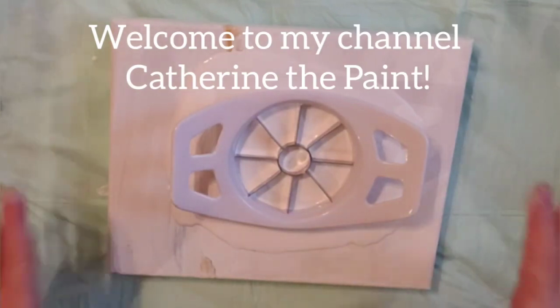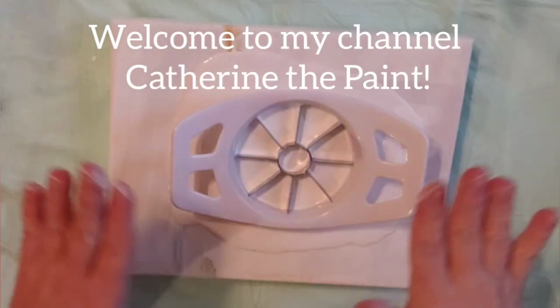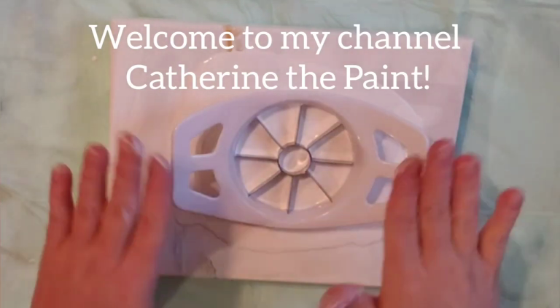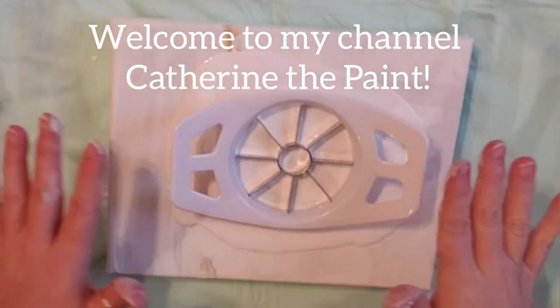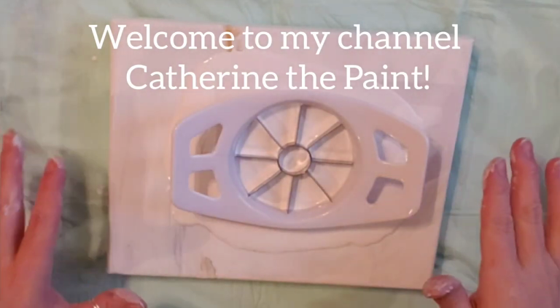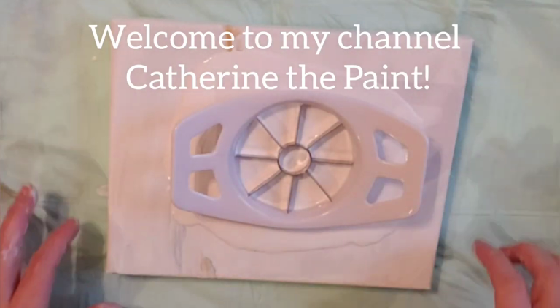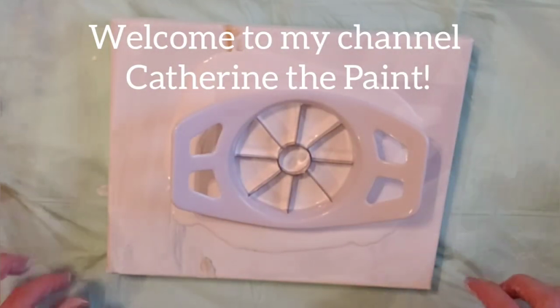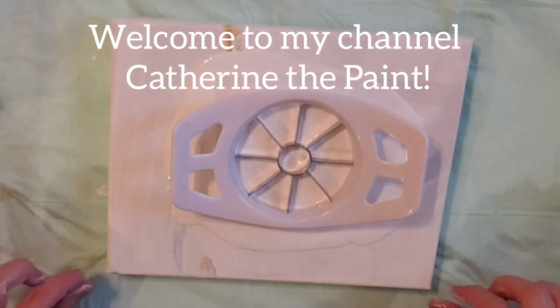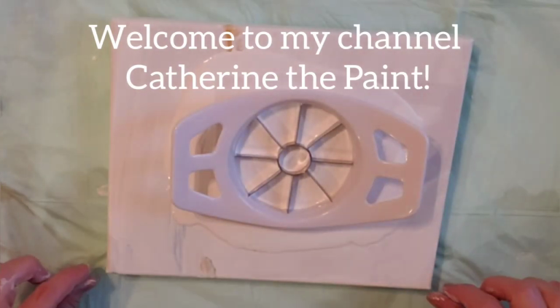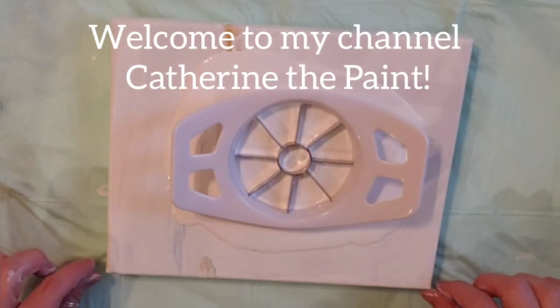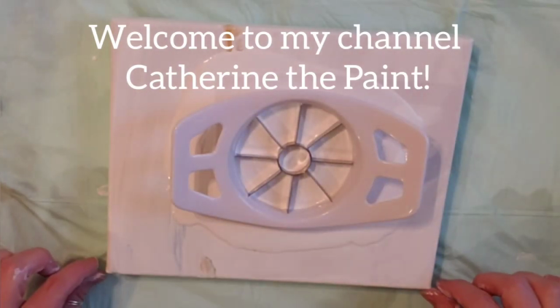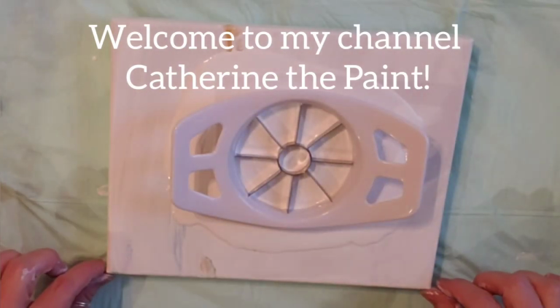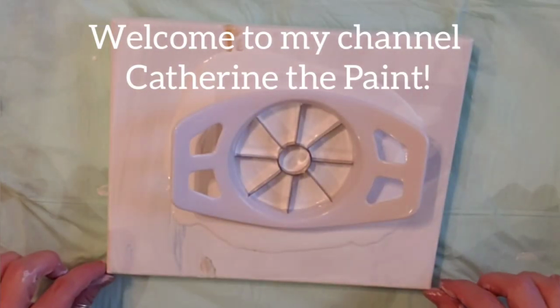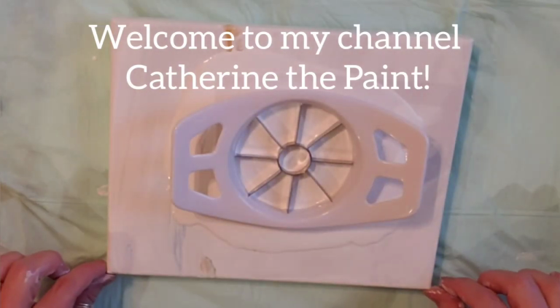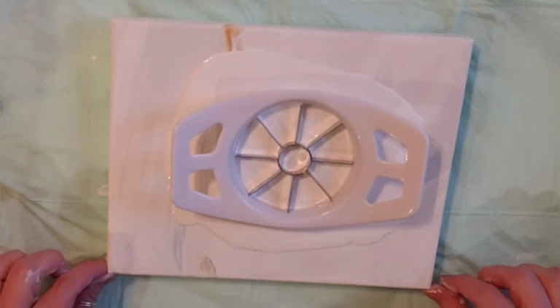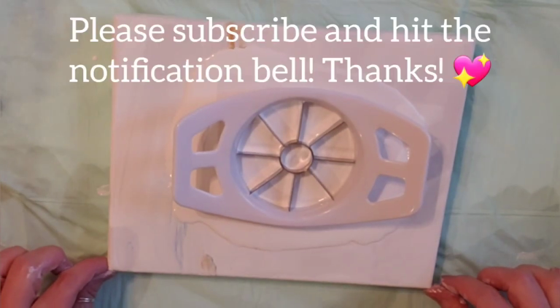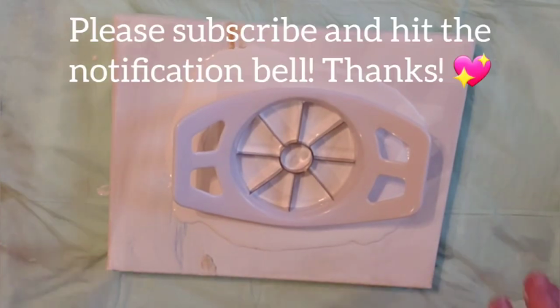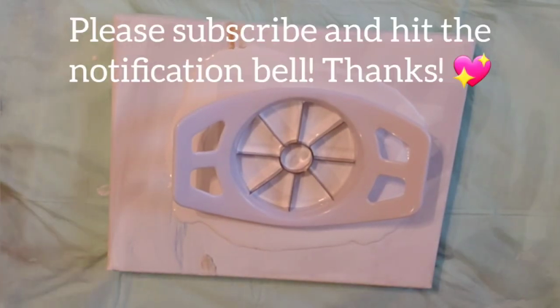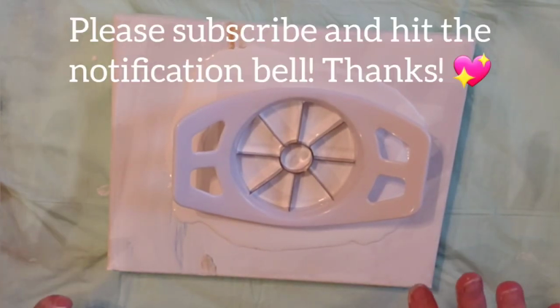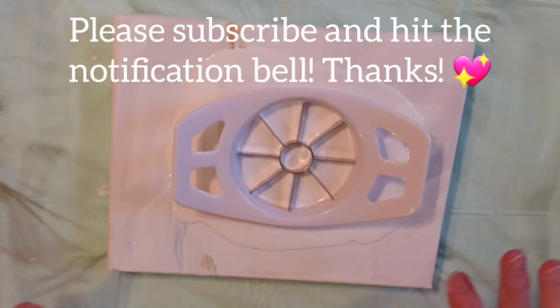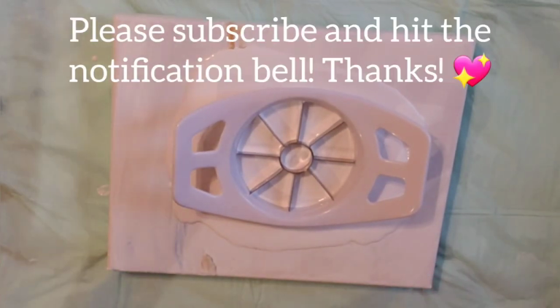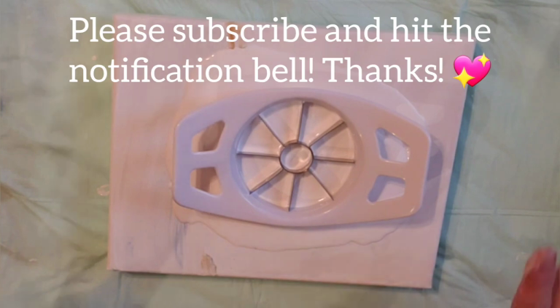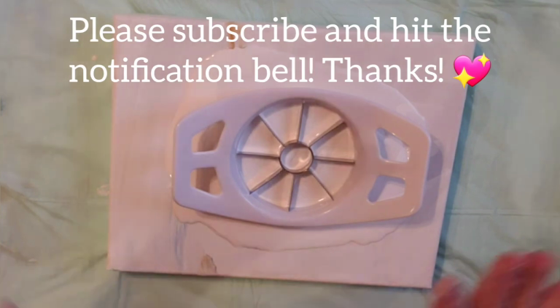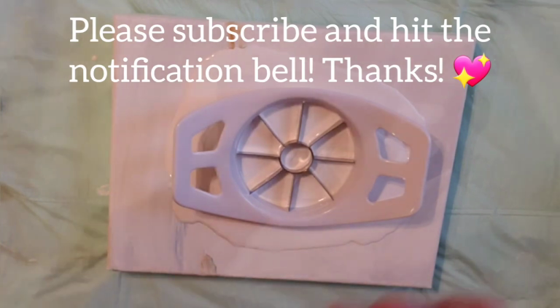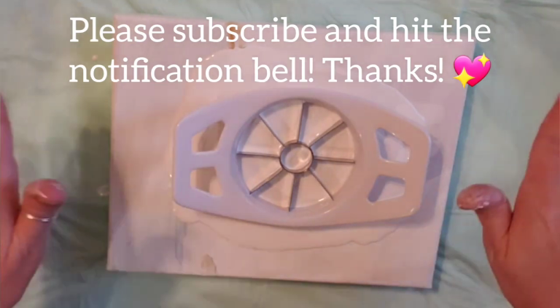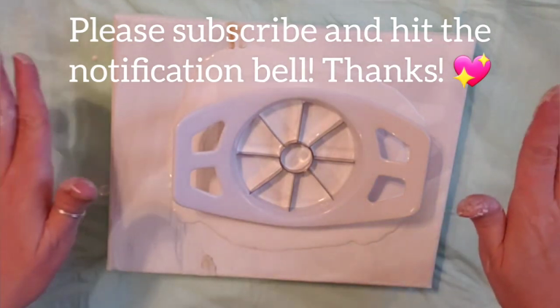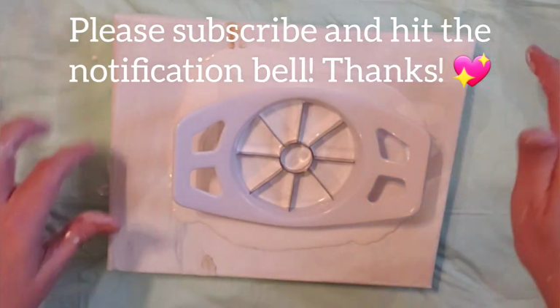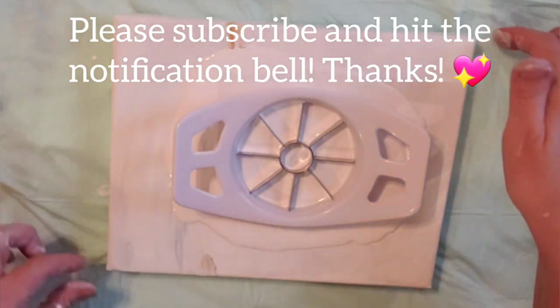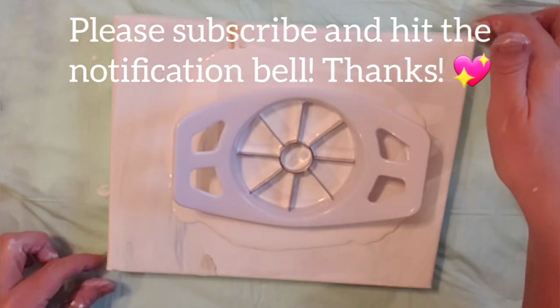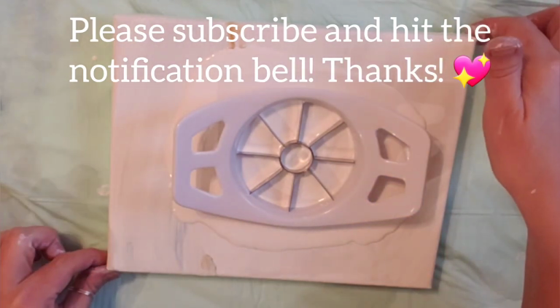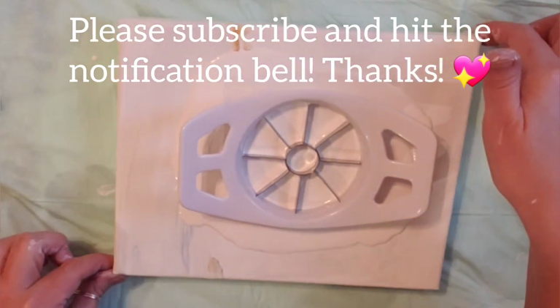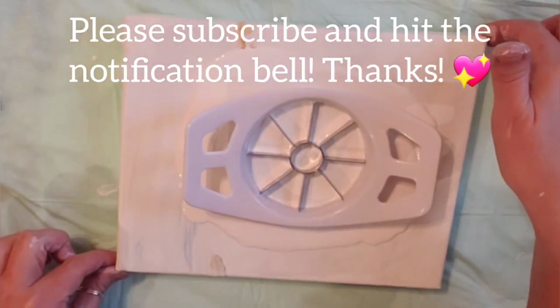Welcome to Catherine the Paint. Today I am gonna make a mess. I can already tell you this, gonna make a mess.